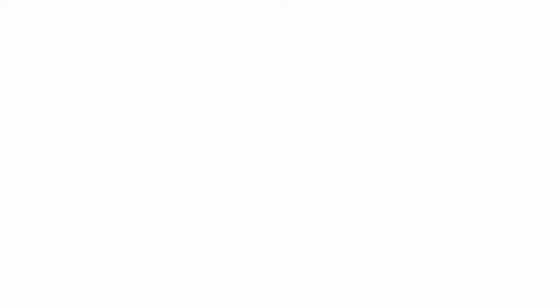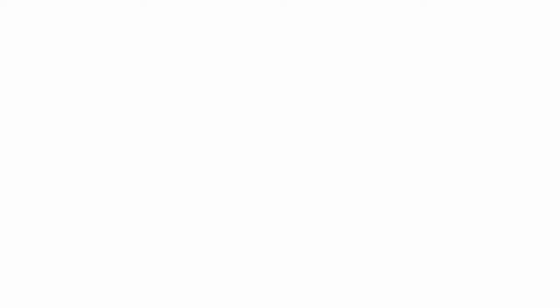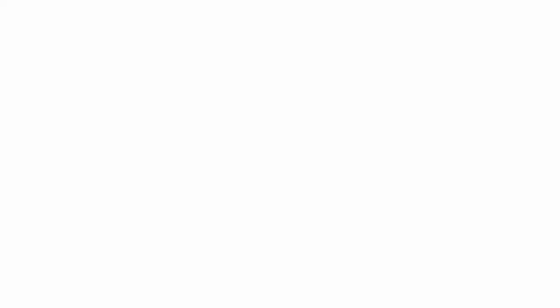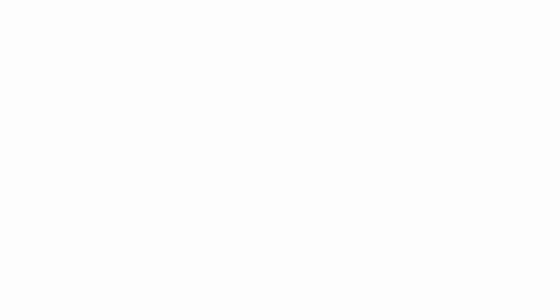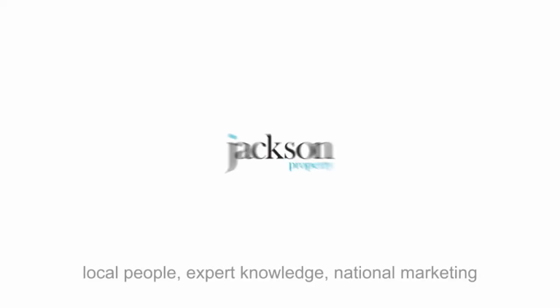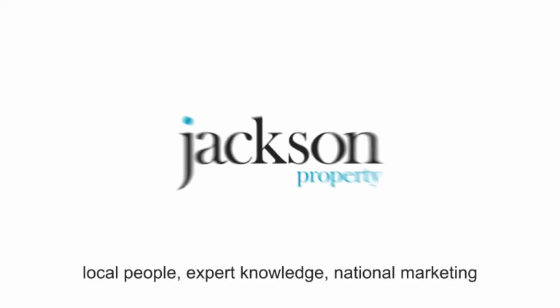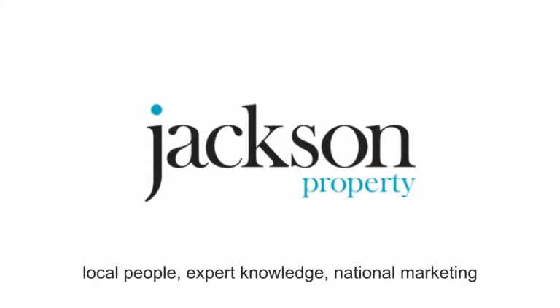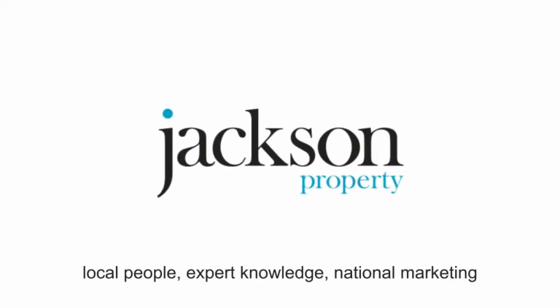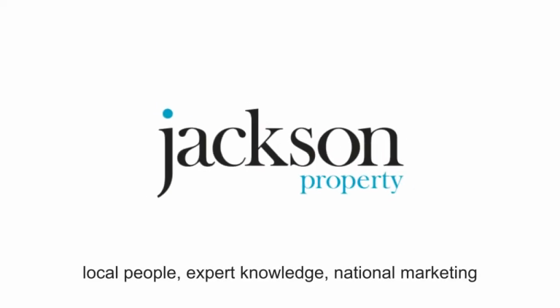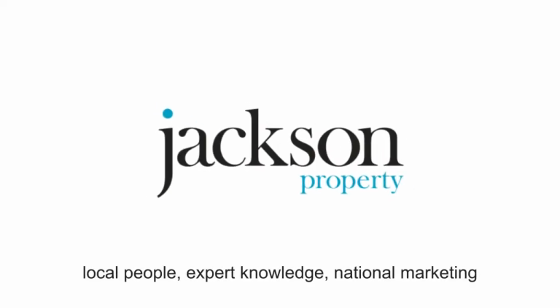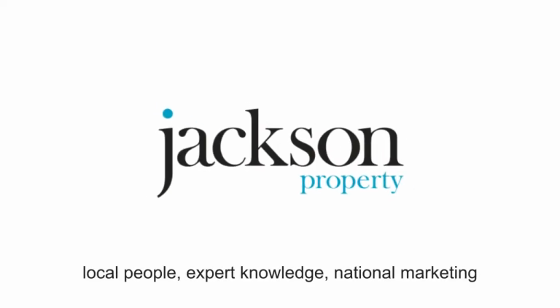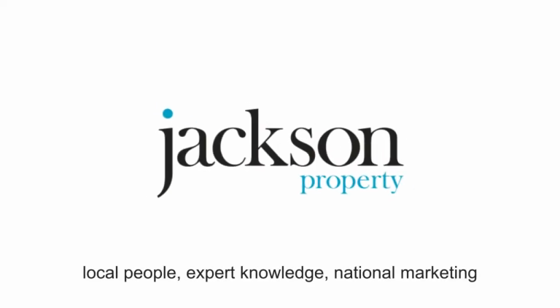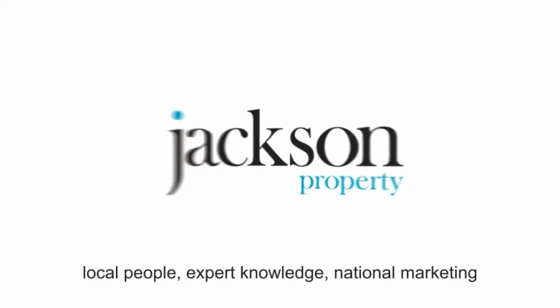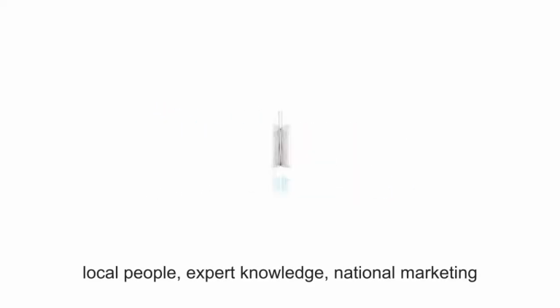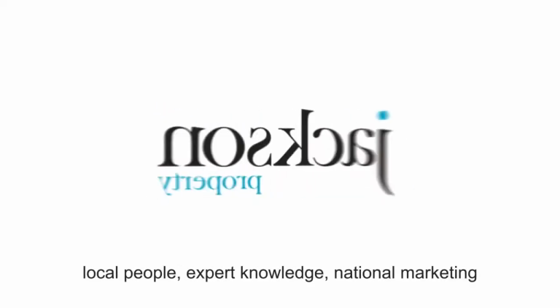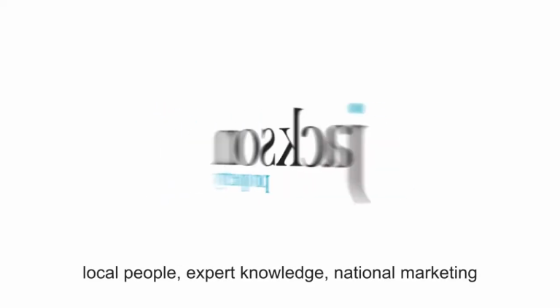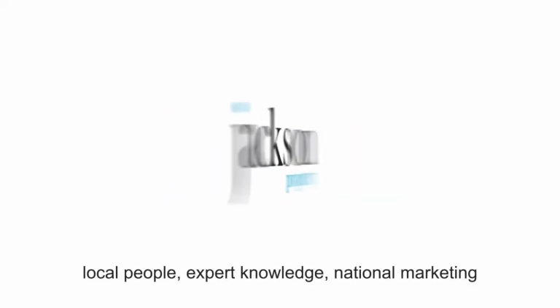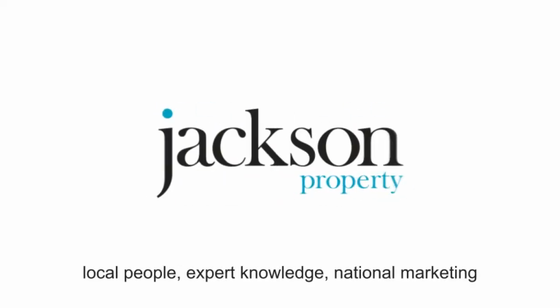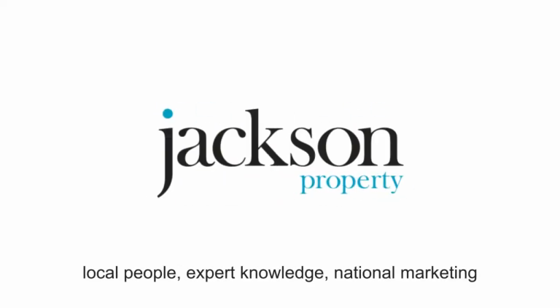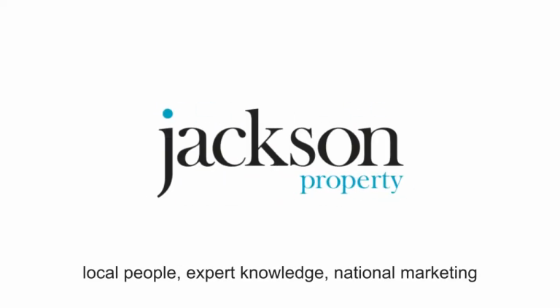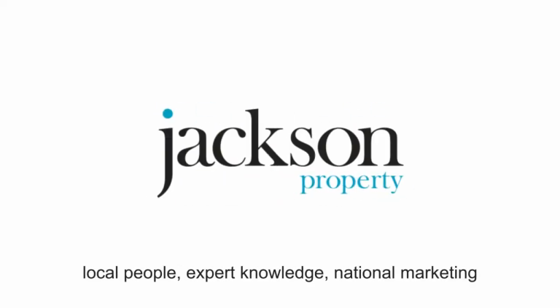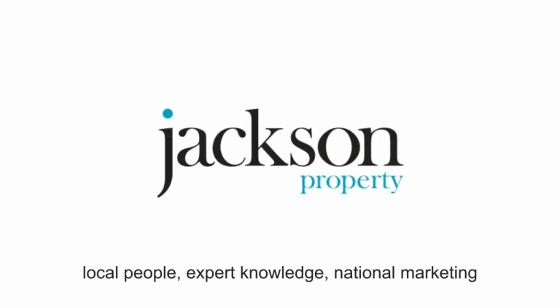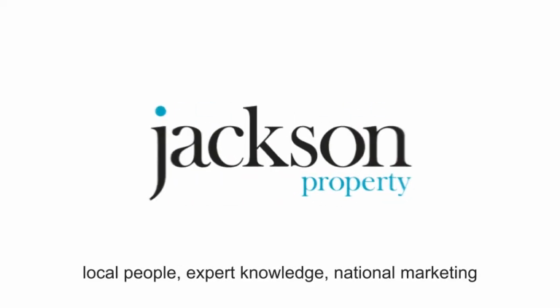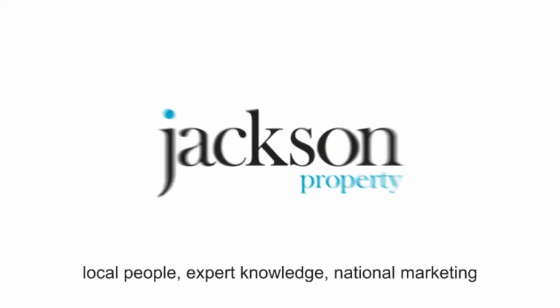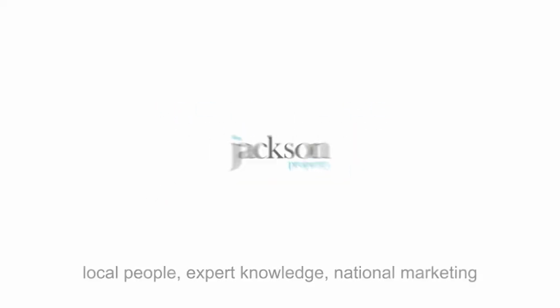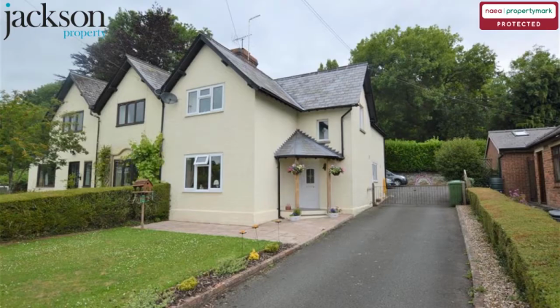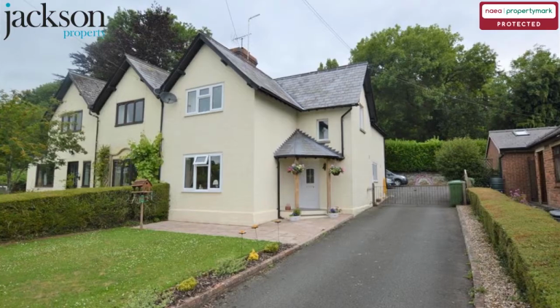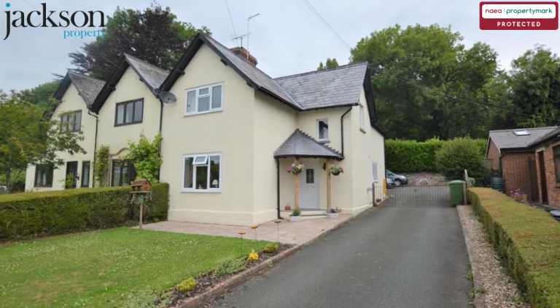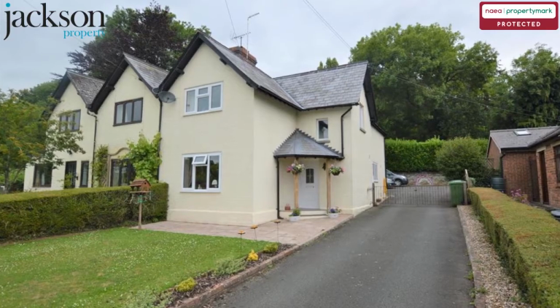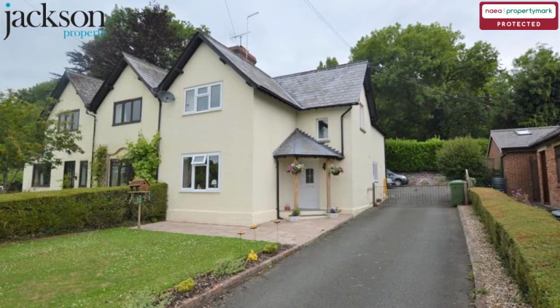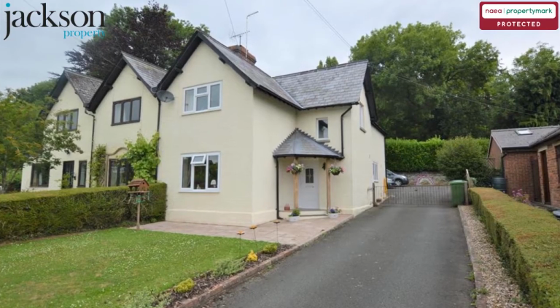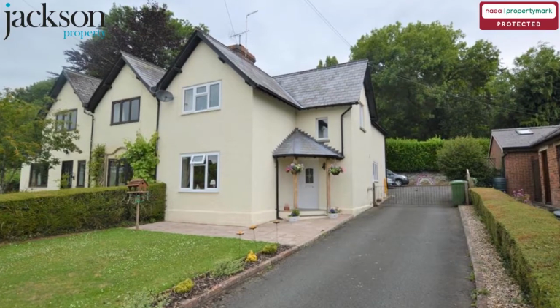Welcome to Jackson Property. Local People, Expert Knowledge, National Marketing.